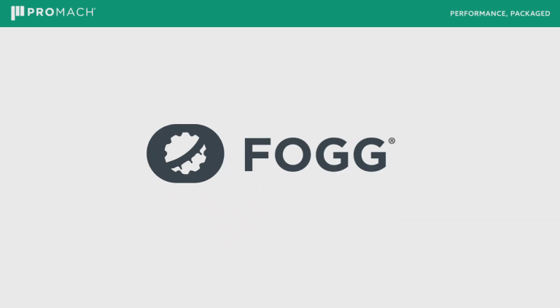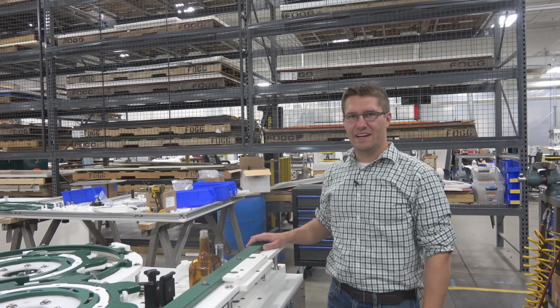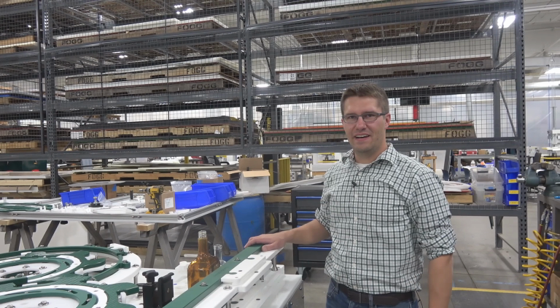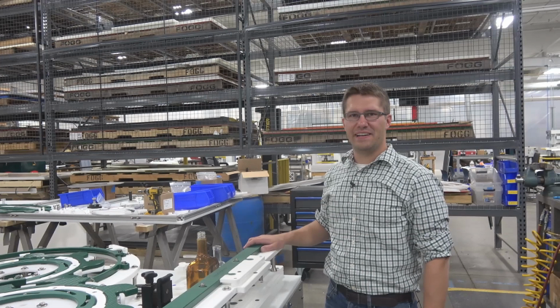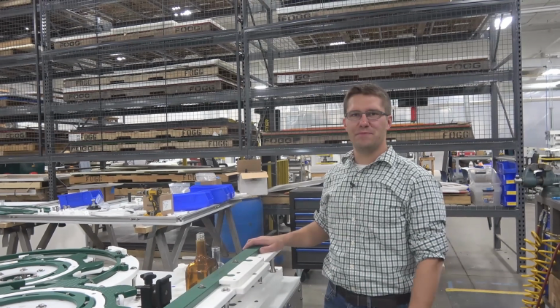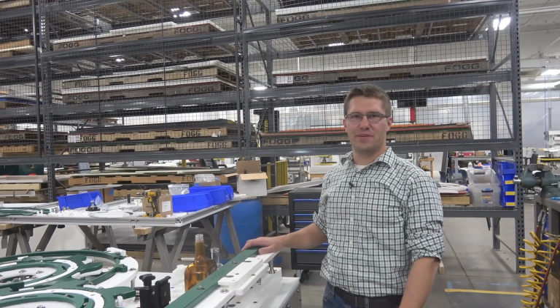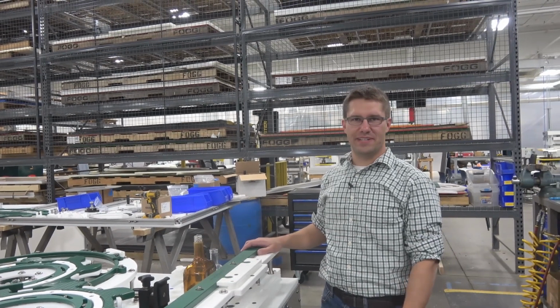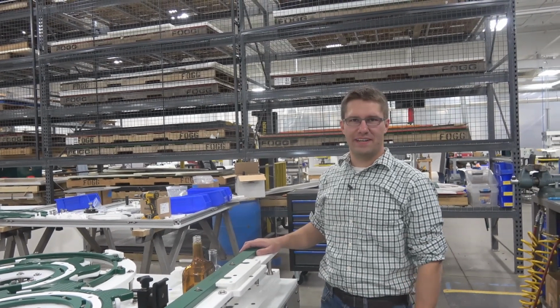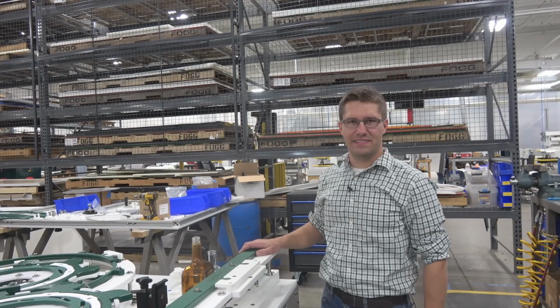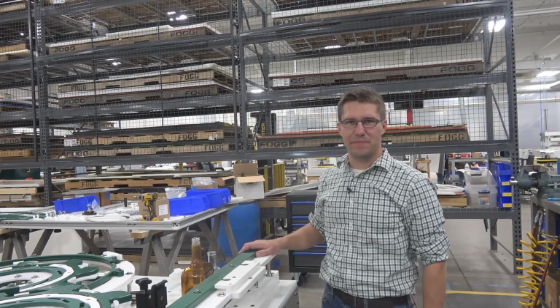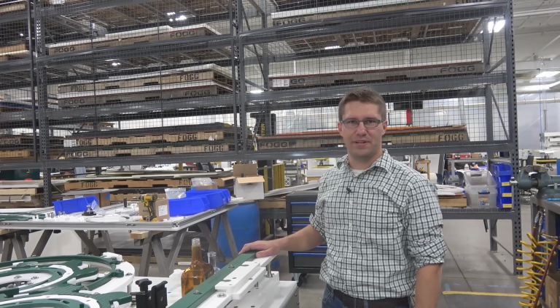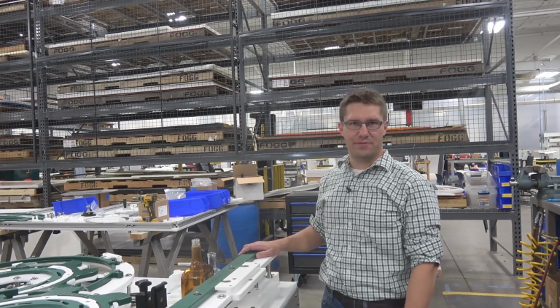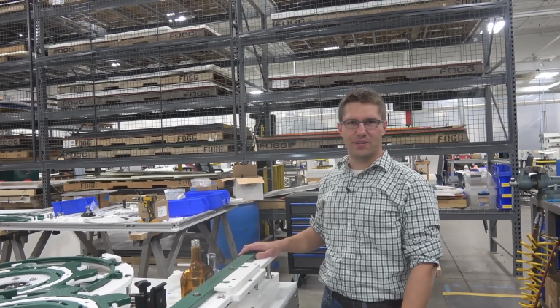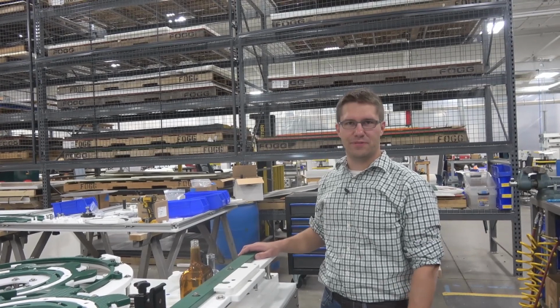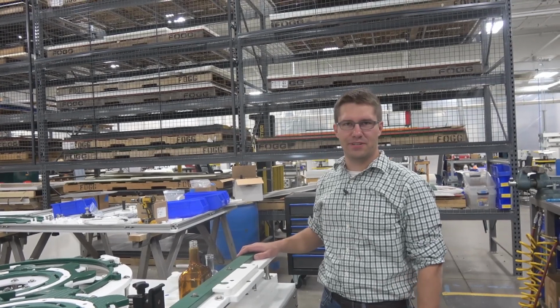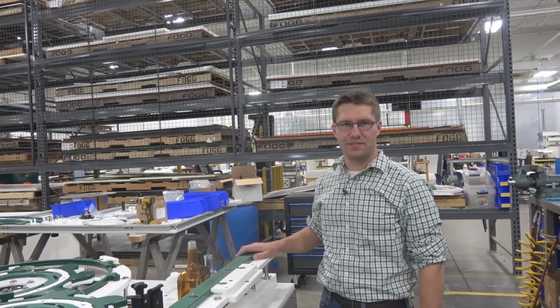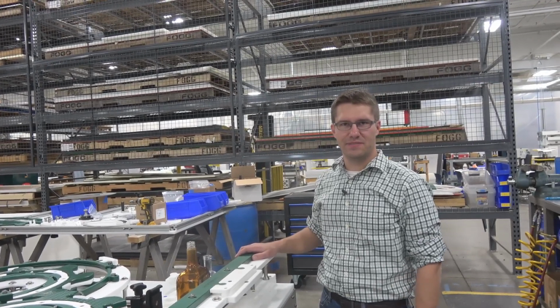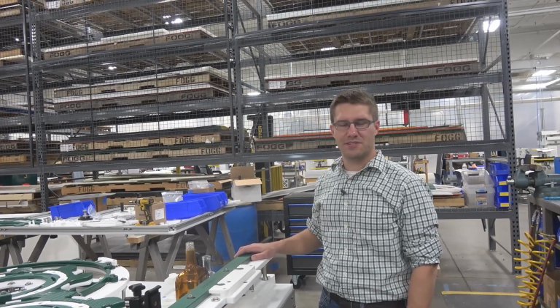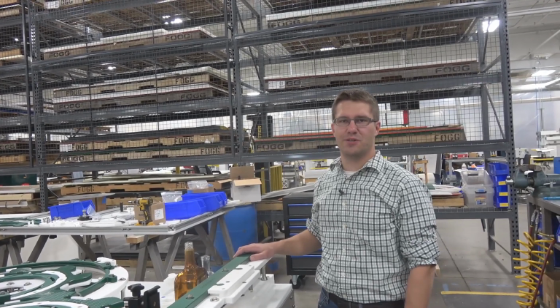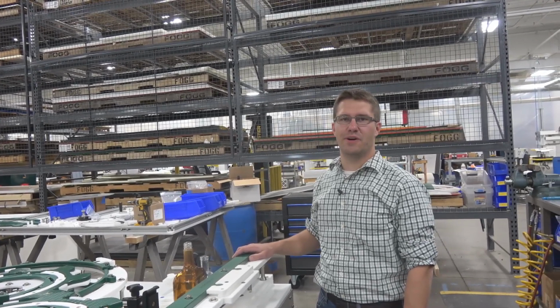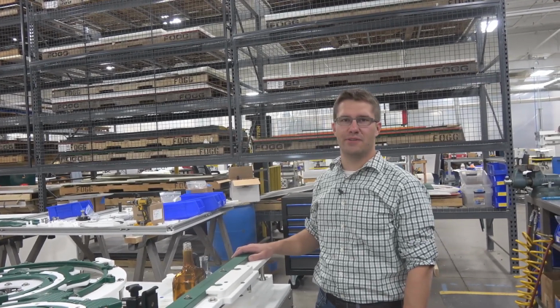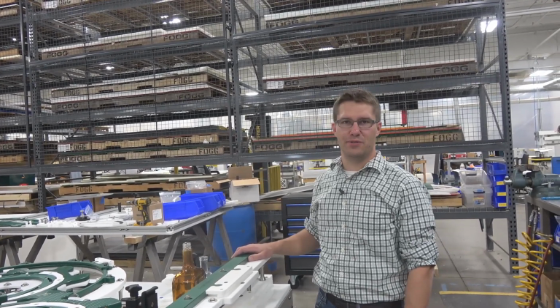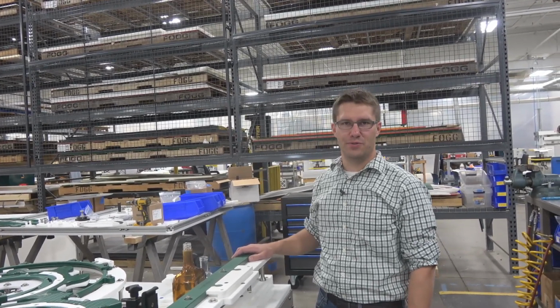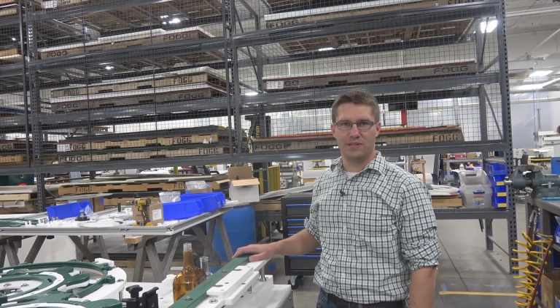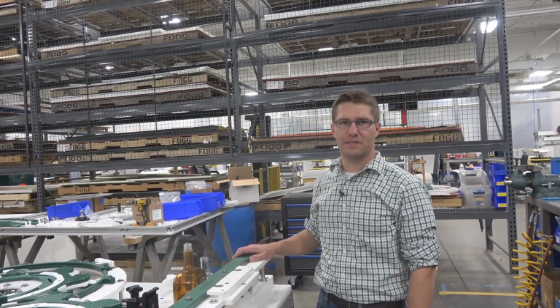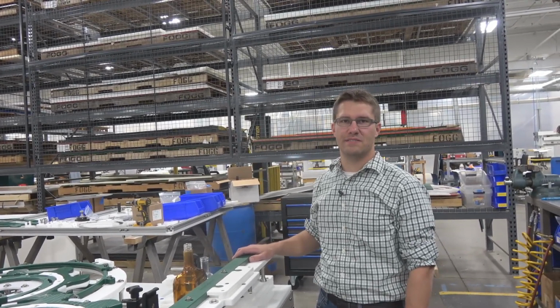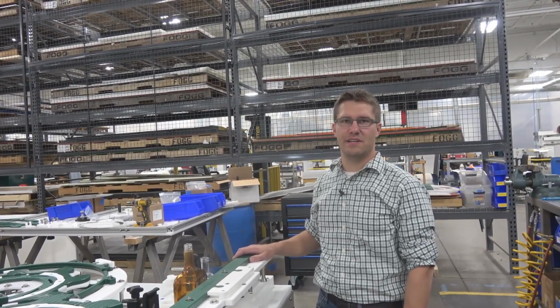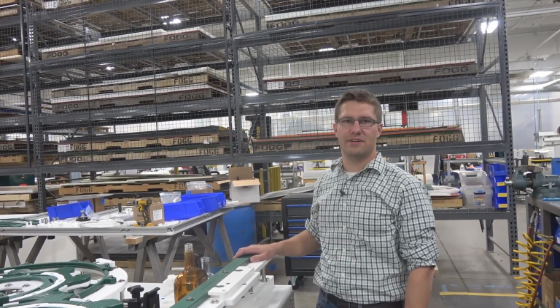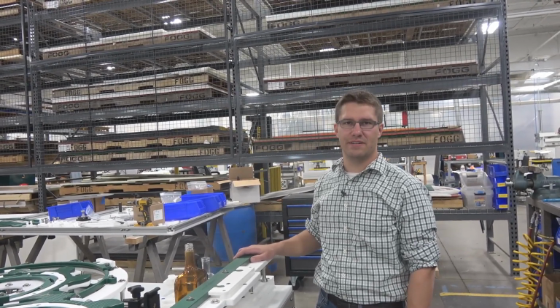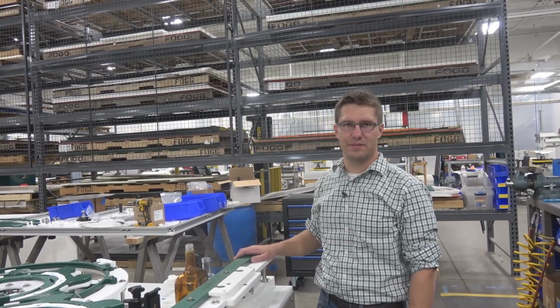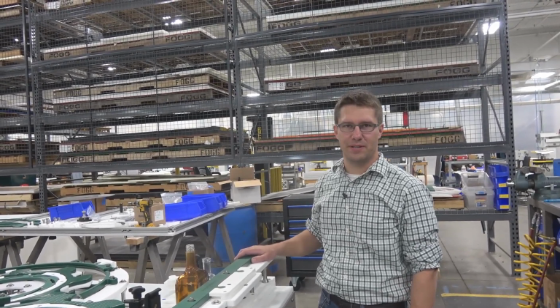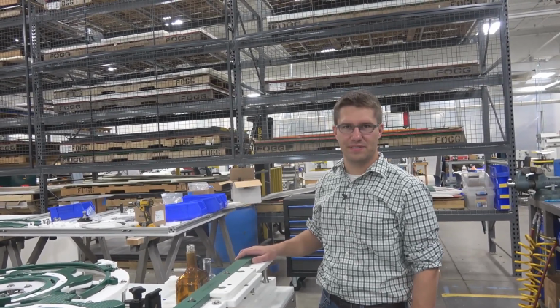Hi, I'm Trevor Dodd. I'm here at Fogg Filler to show our new container handling parts.